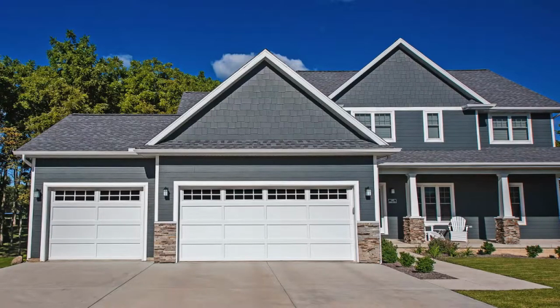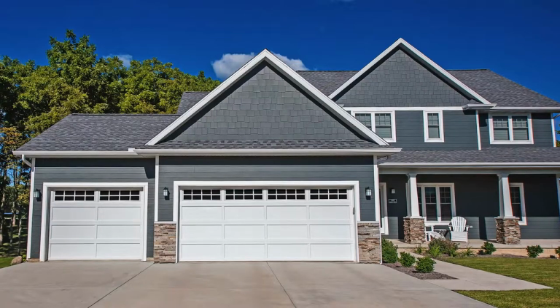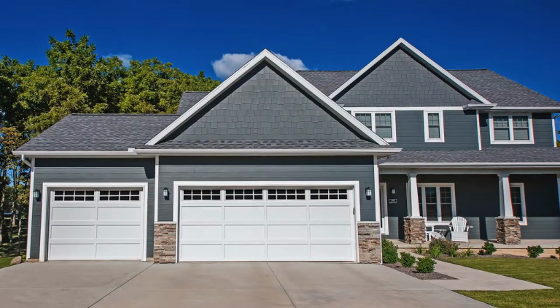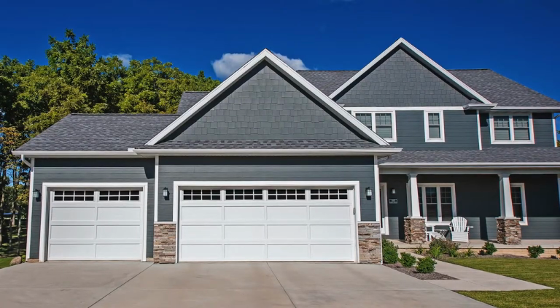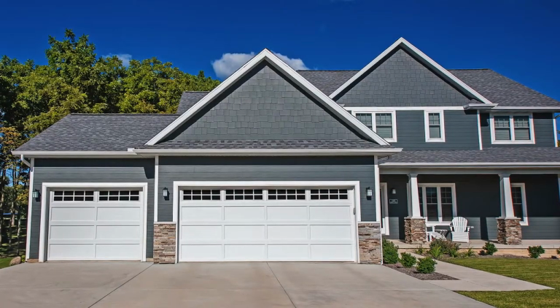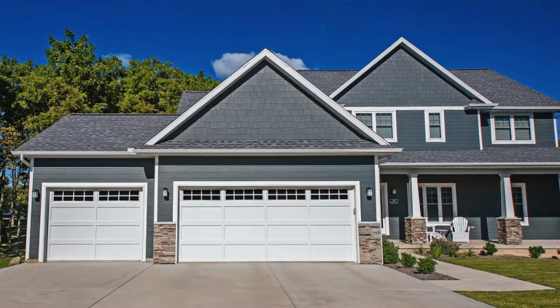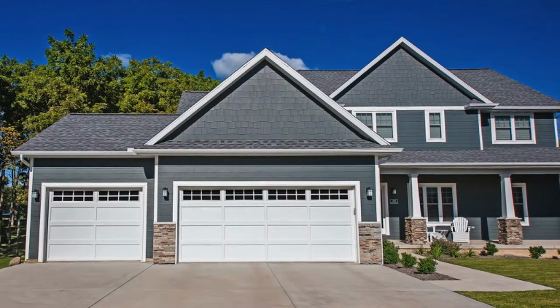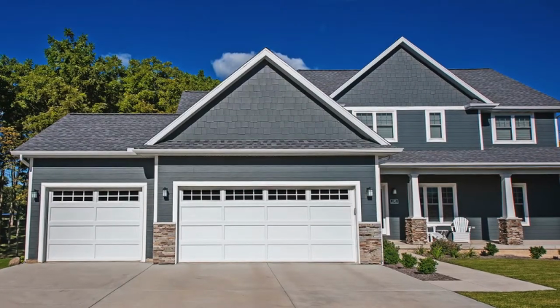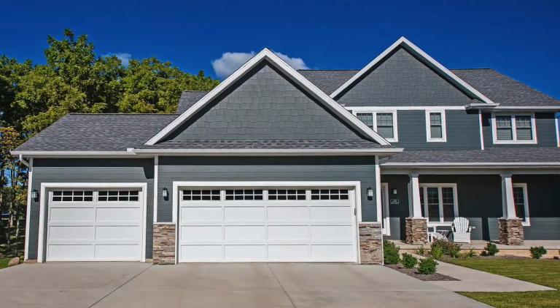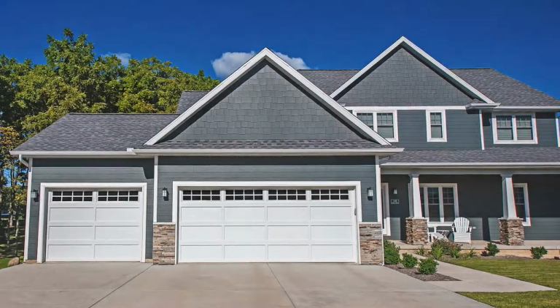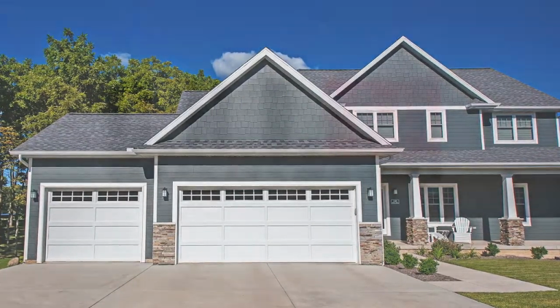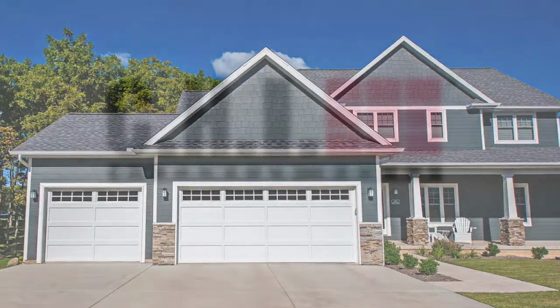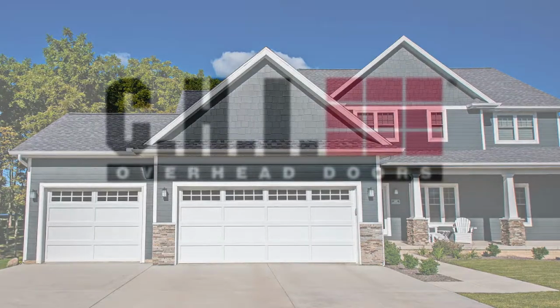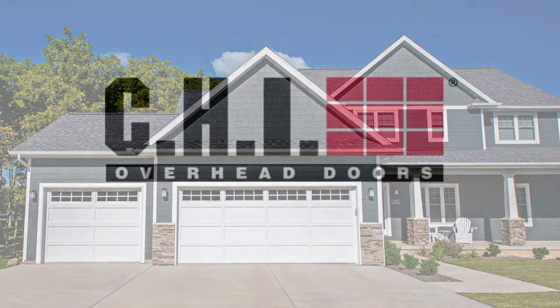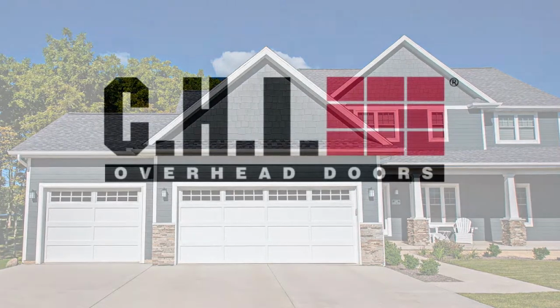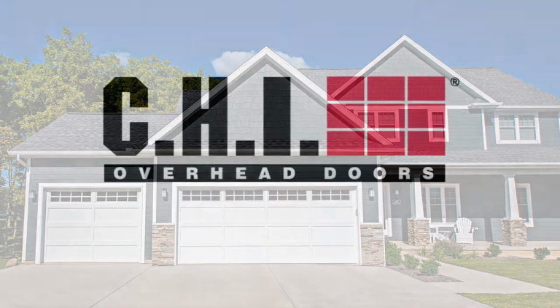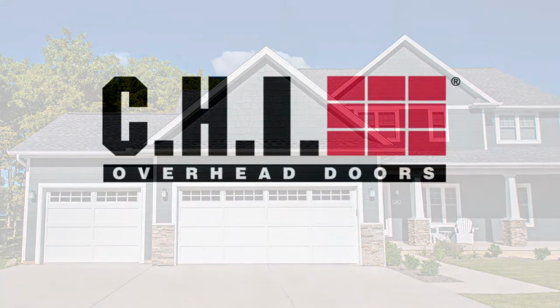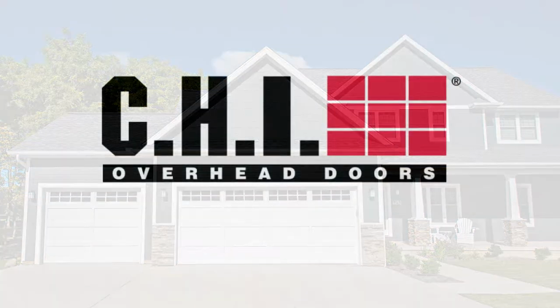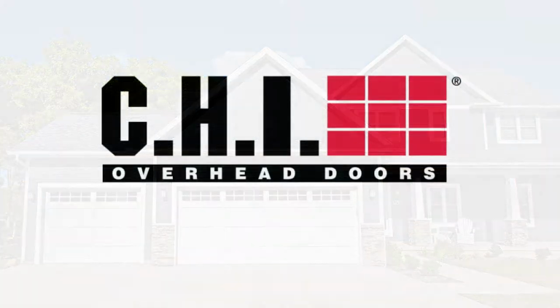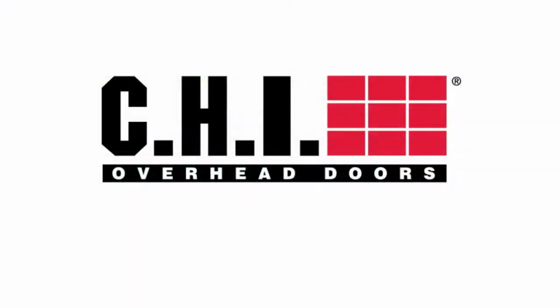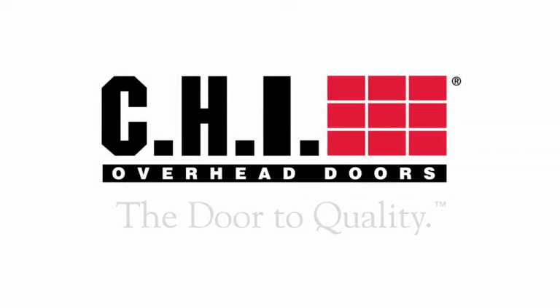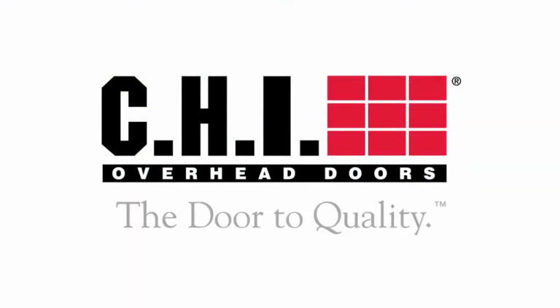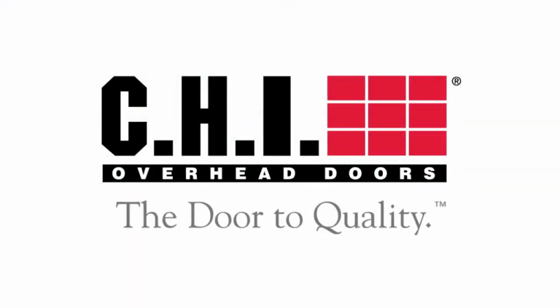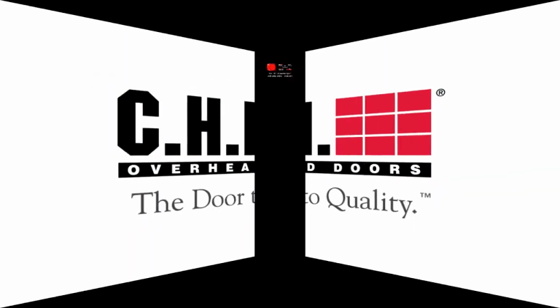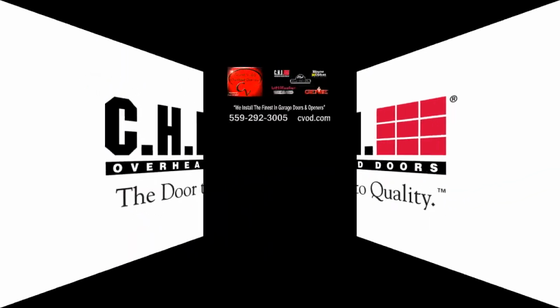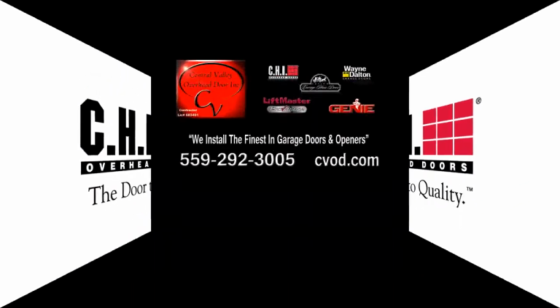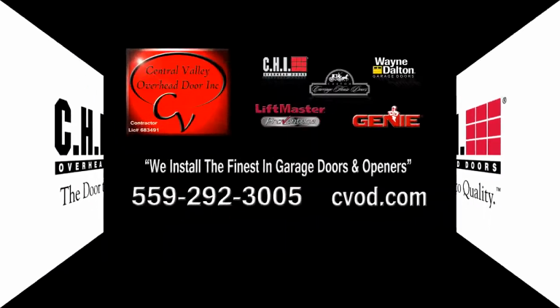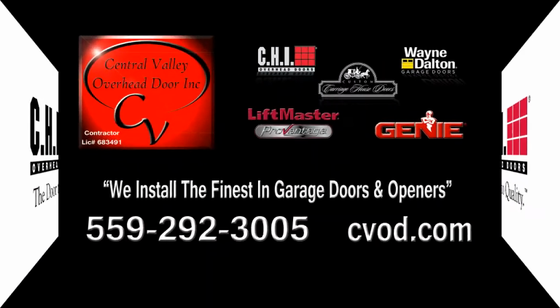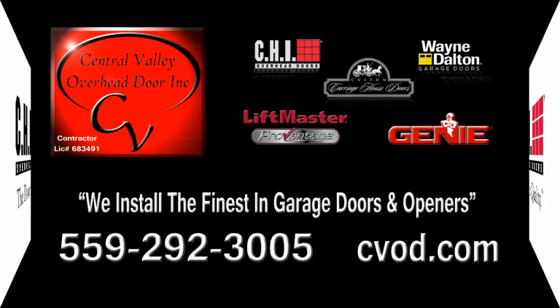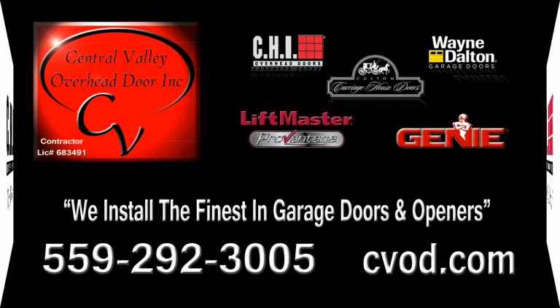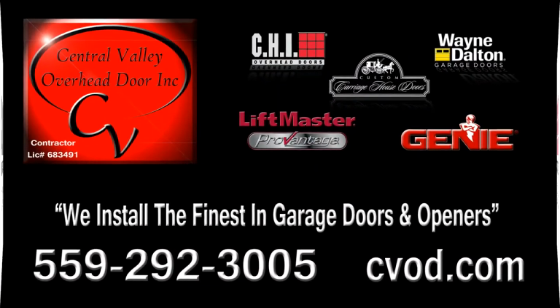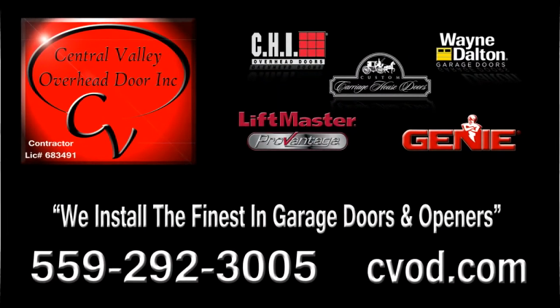CHI's recessed panel garage door has everything you expect from an overhead door in a style that is right for you.